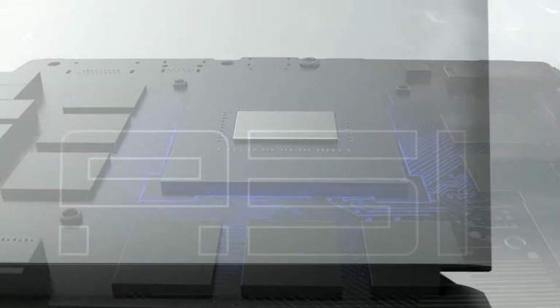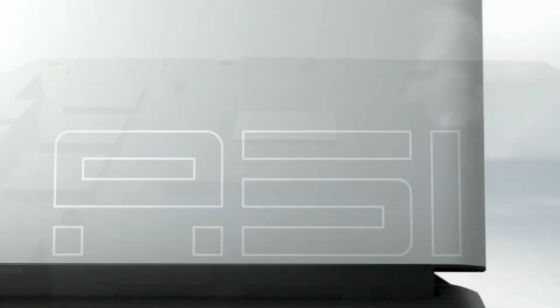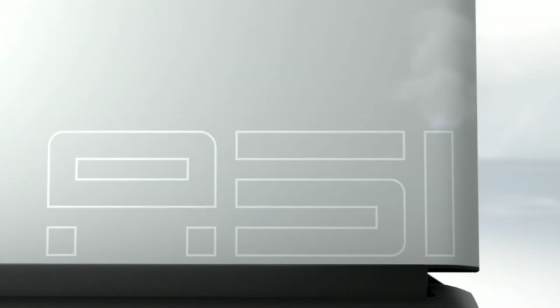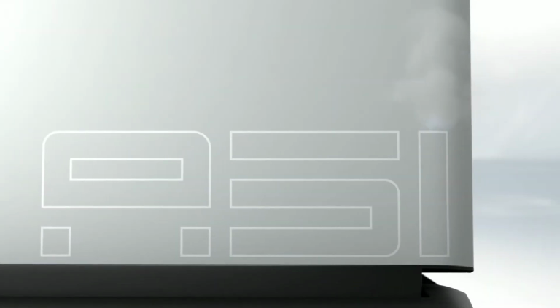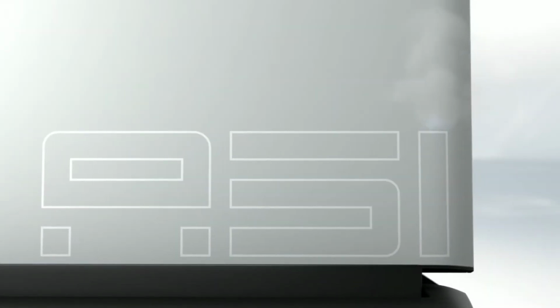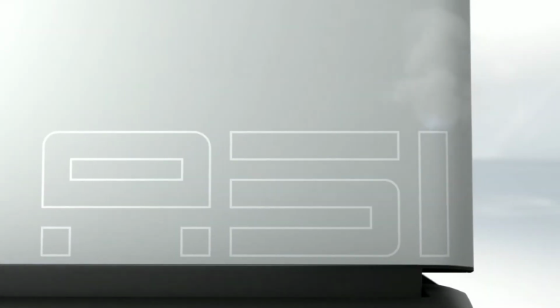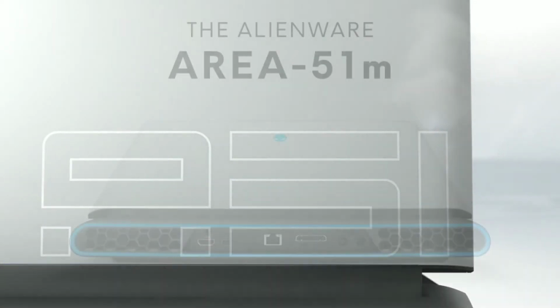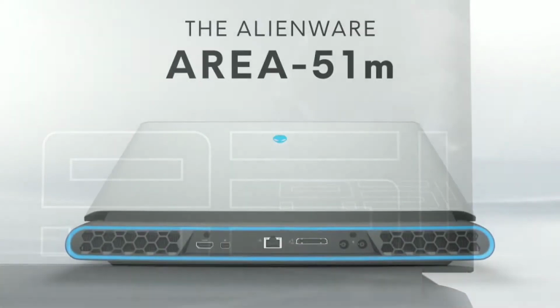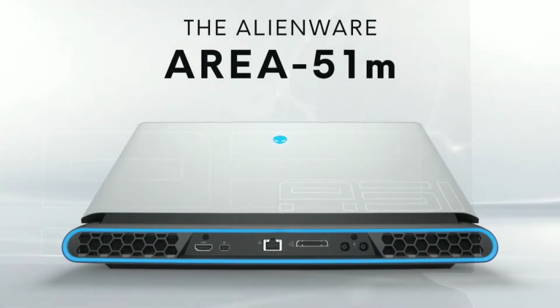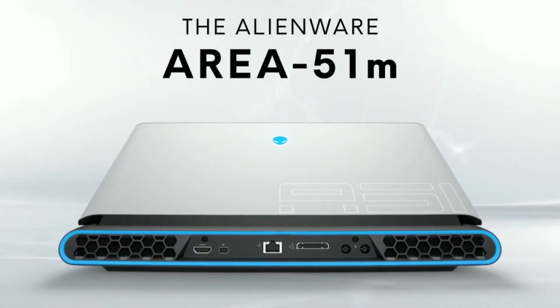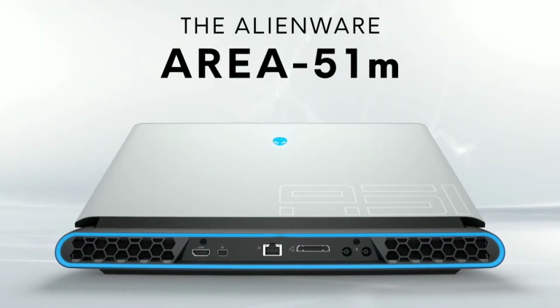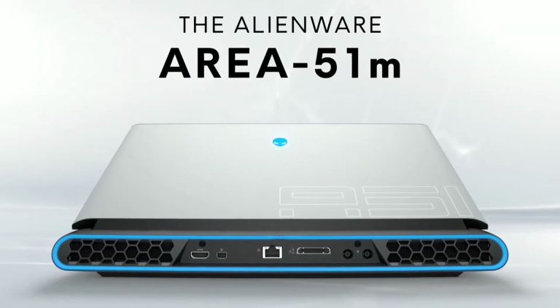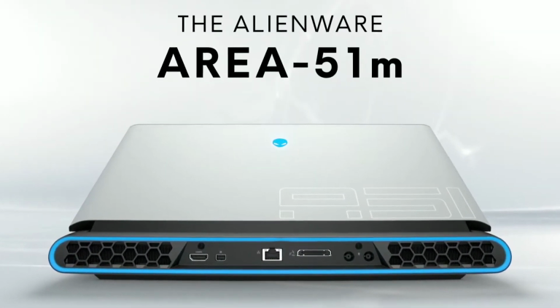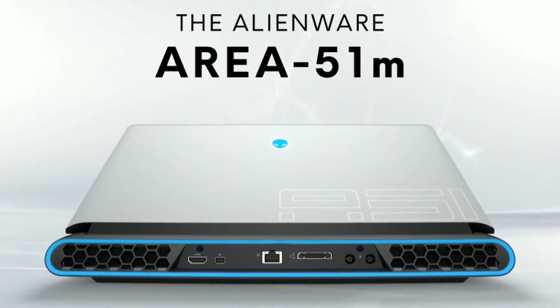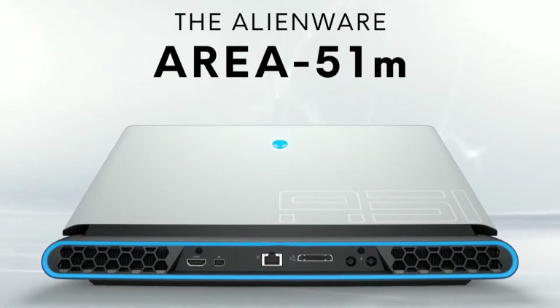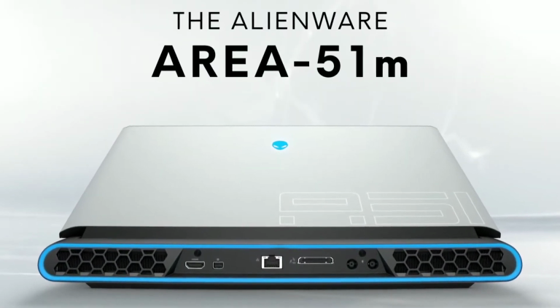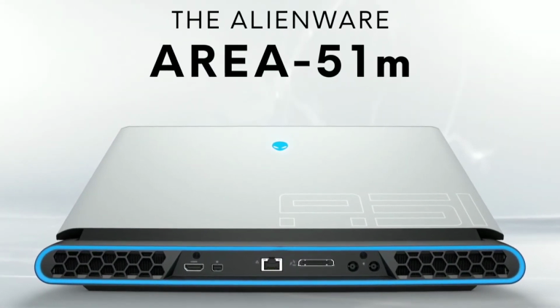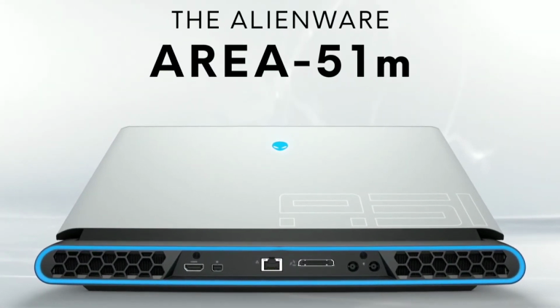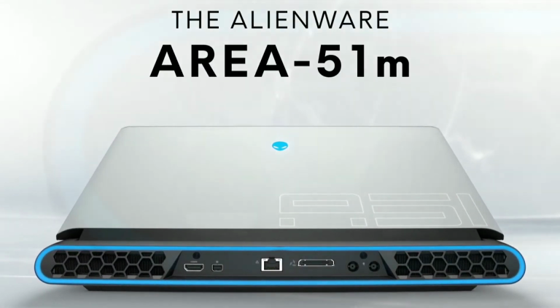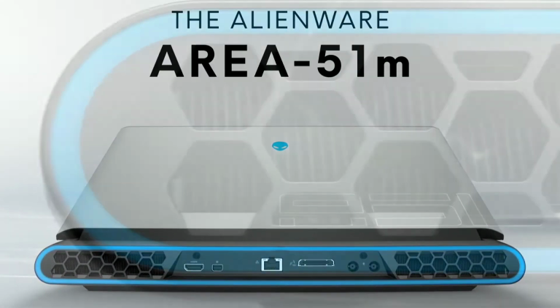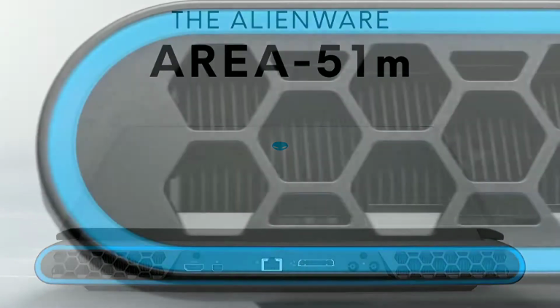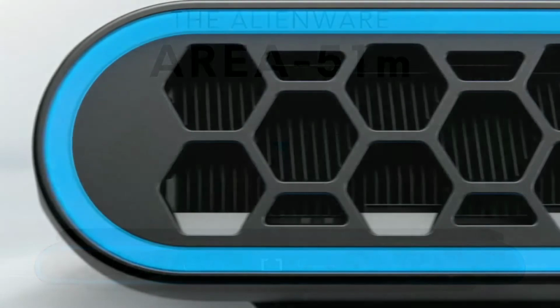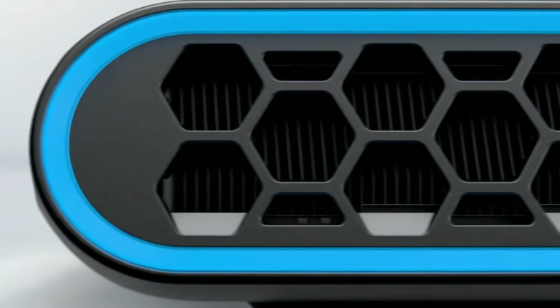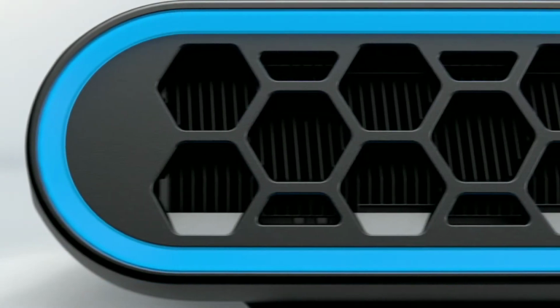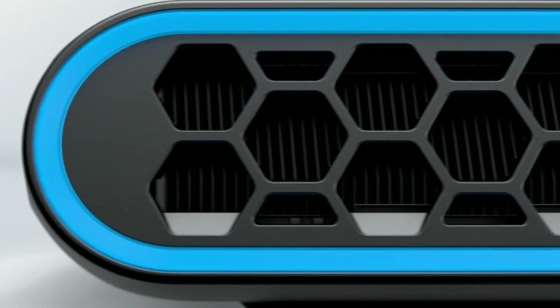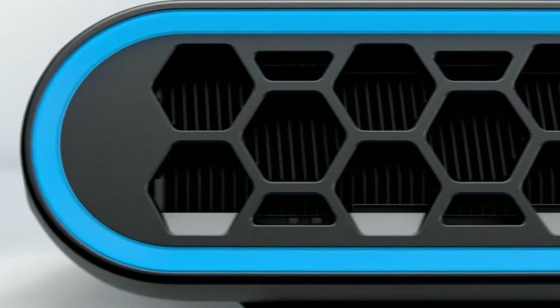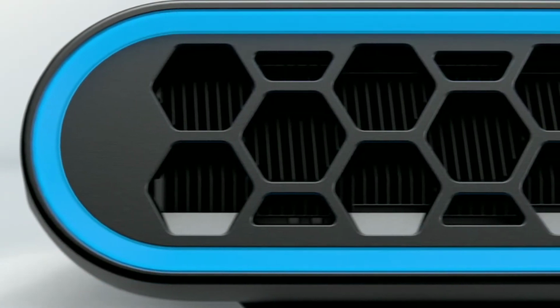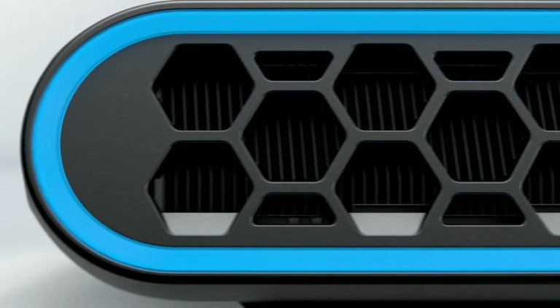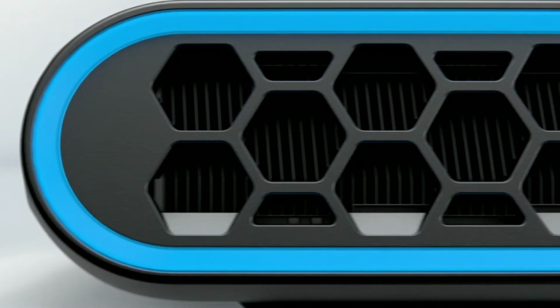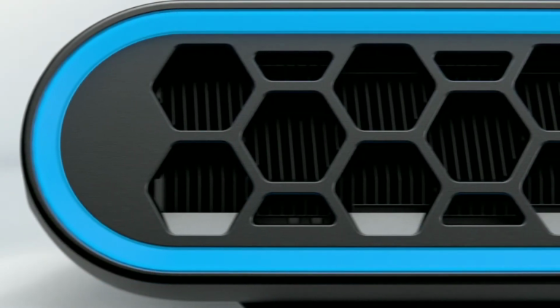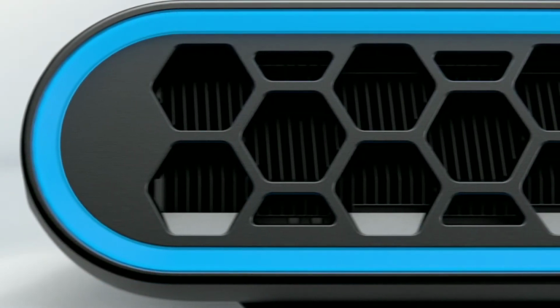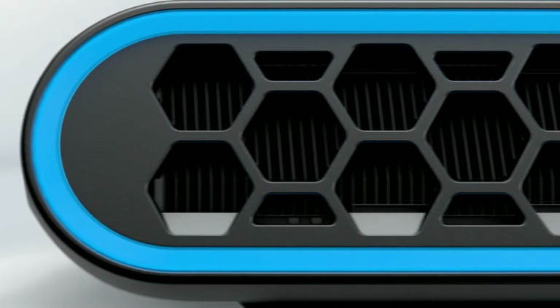This is made of magnesium alloy with Dell's new legend design. The rear has a surrounding RGB ring and the hexagonal design also looks nice.